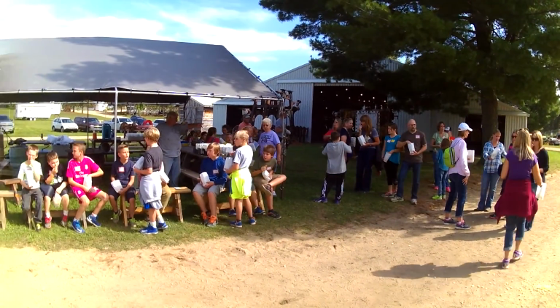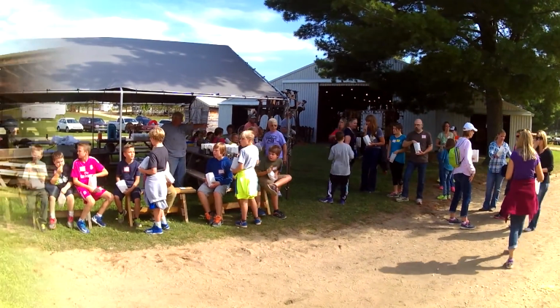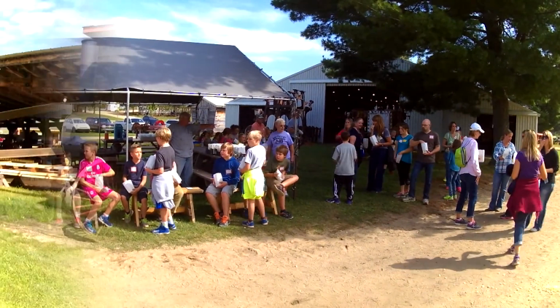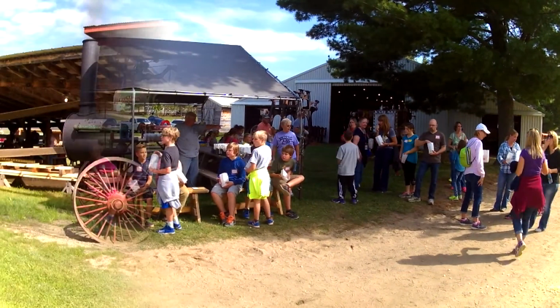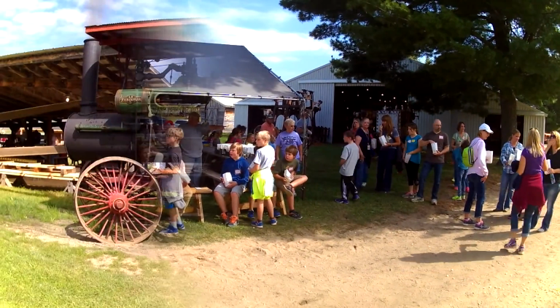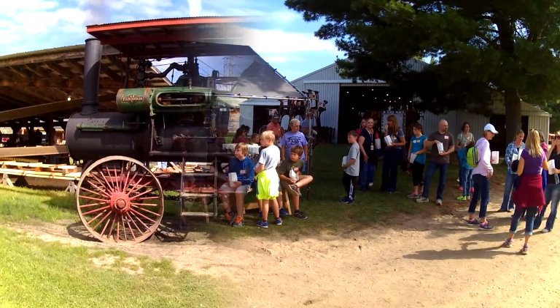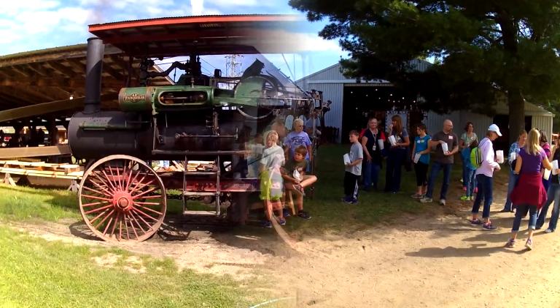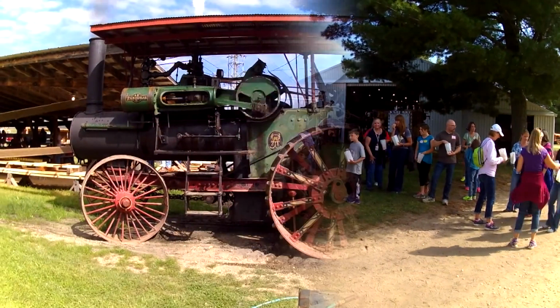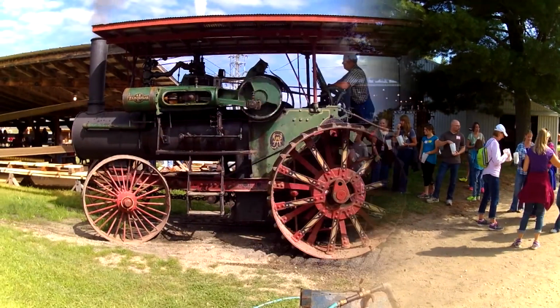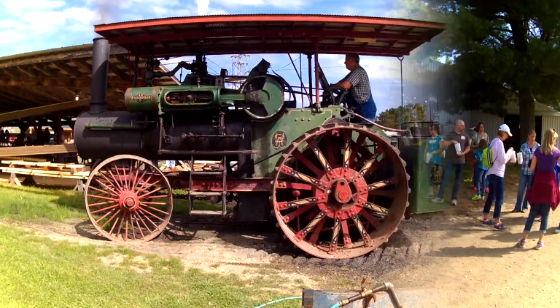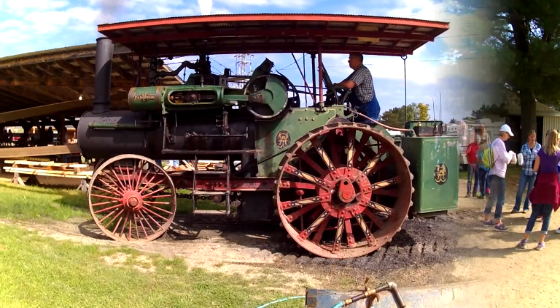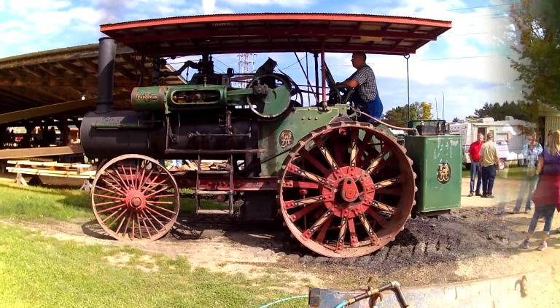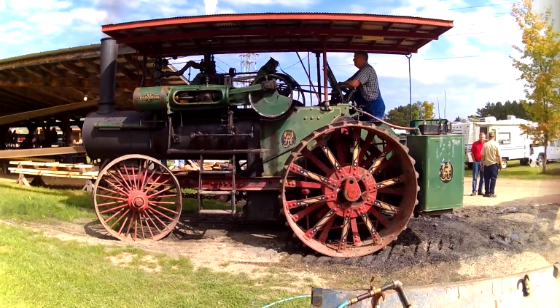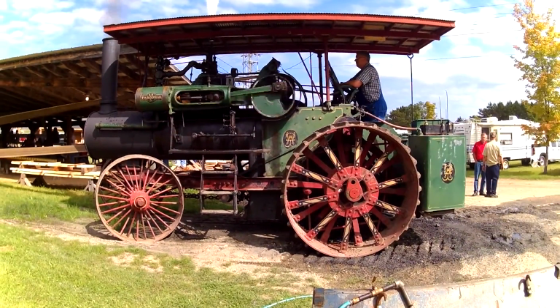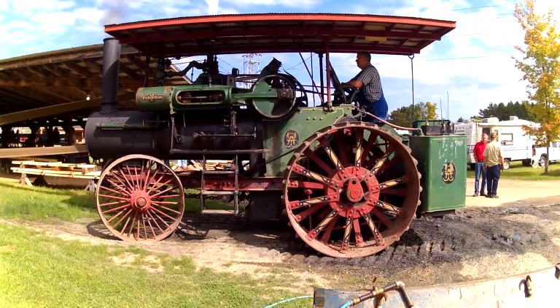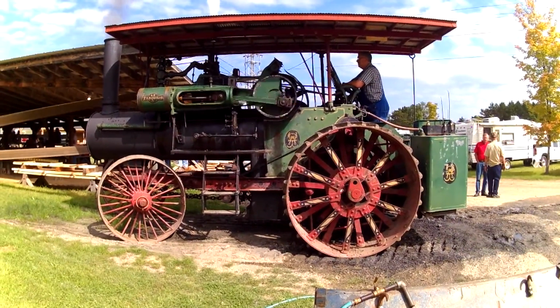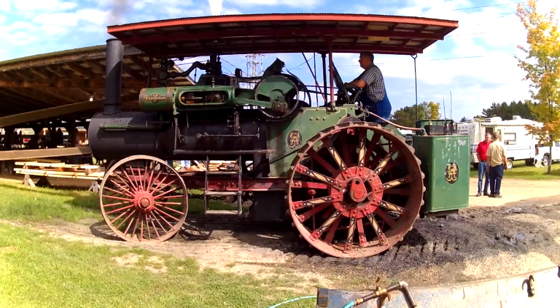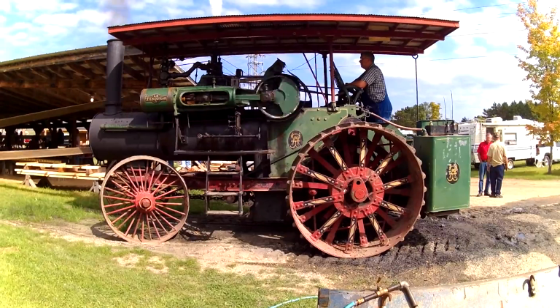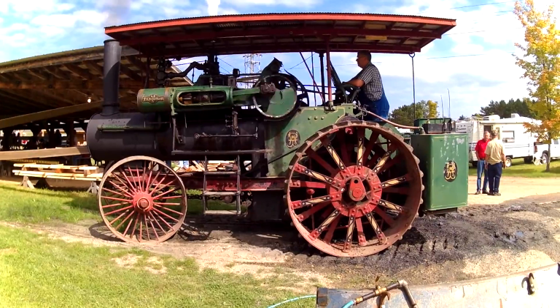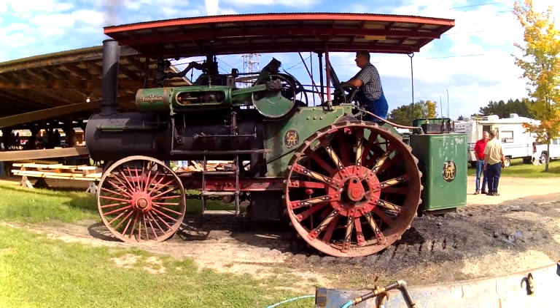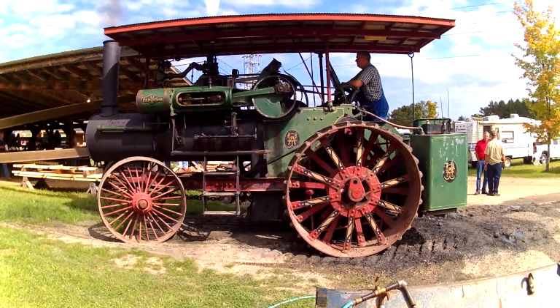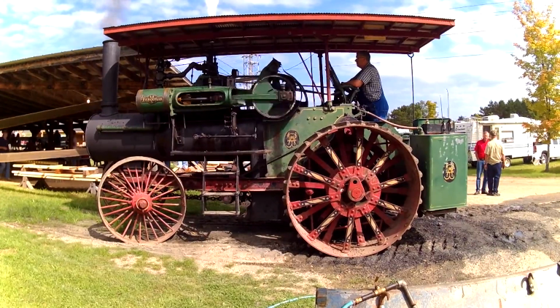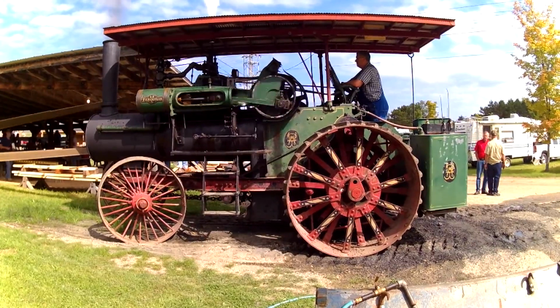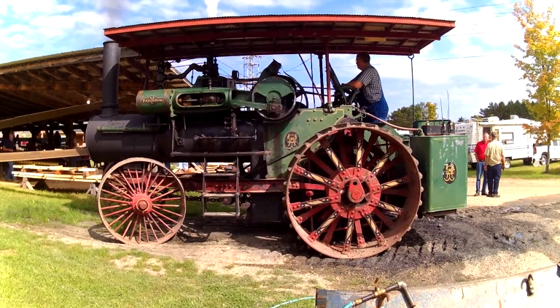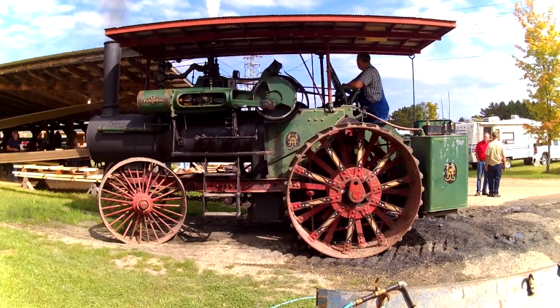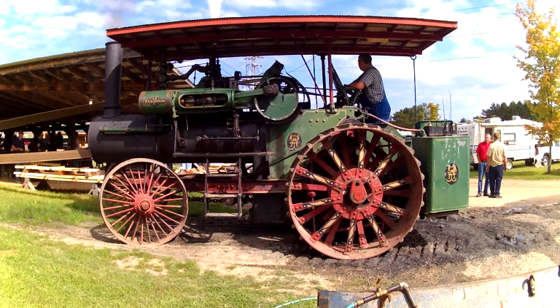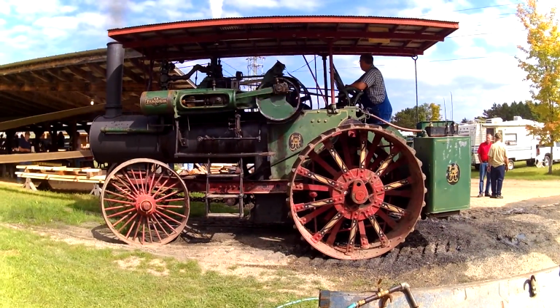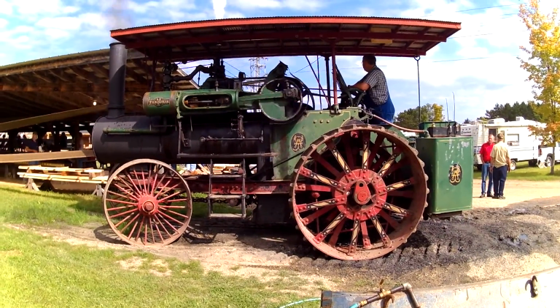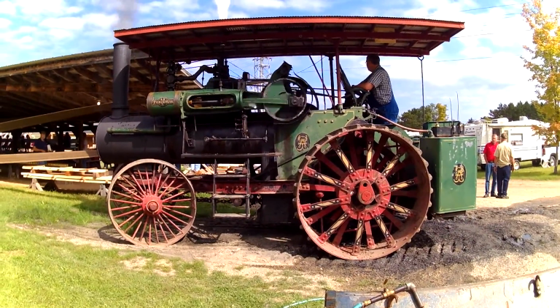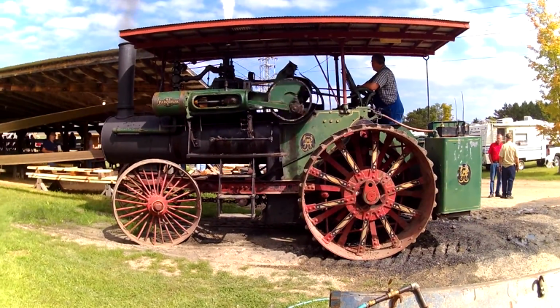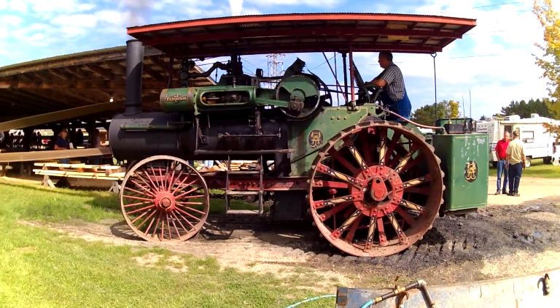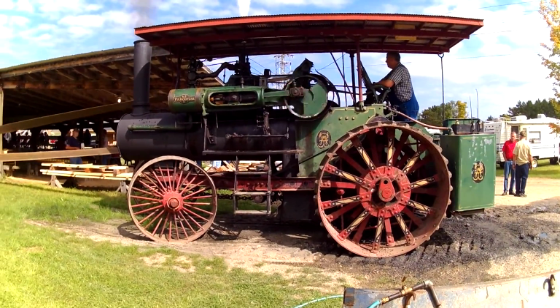Here is the 1922 Farquhar Model T steam engine powering the sawmill.